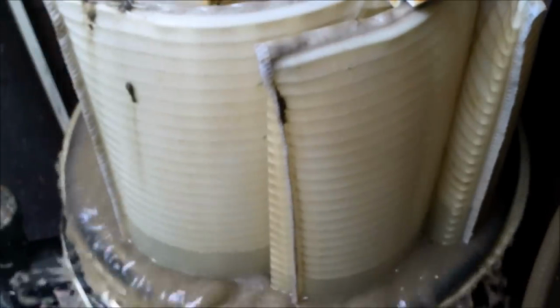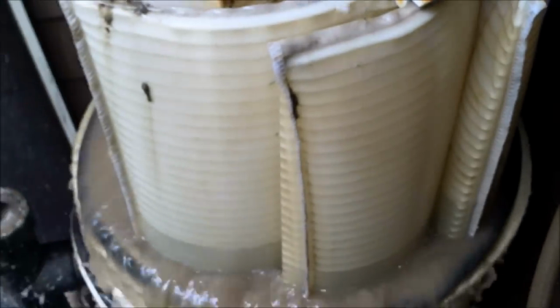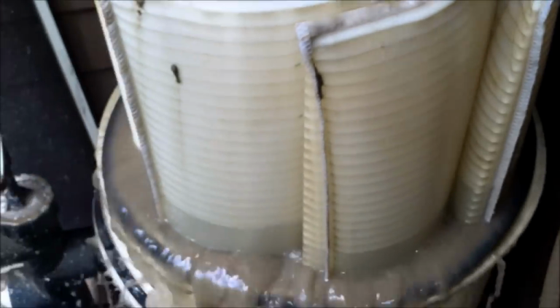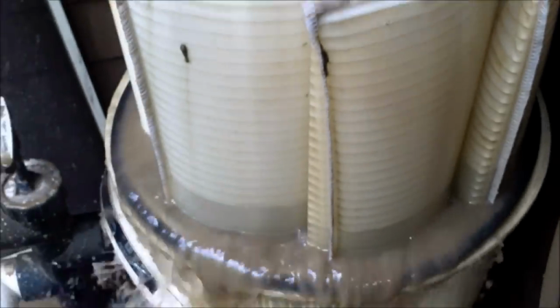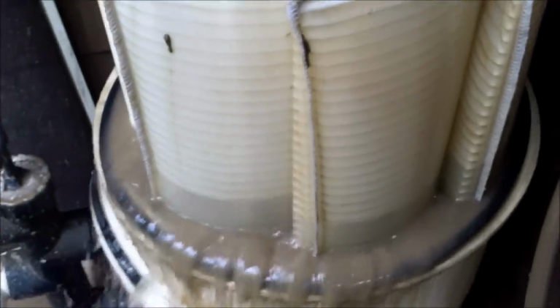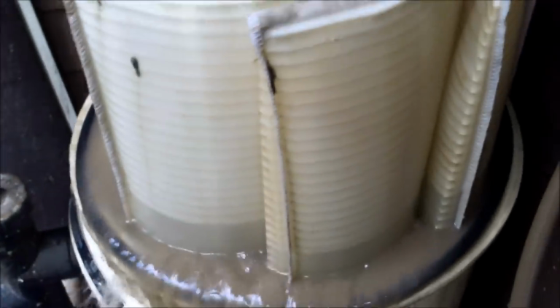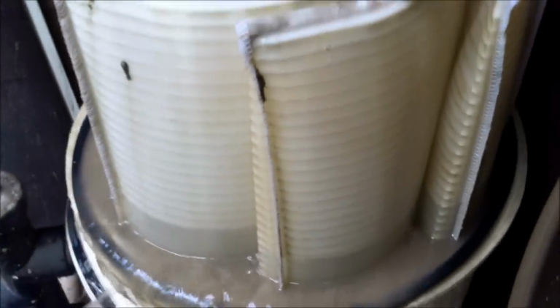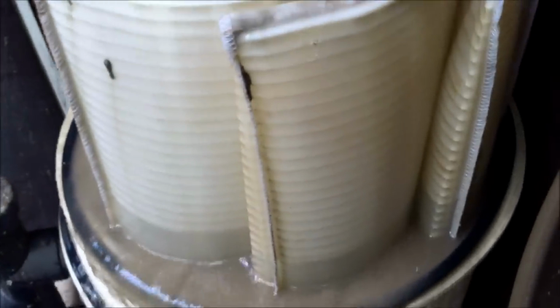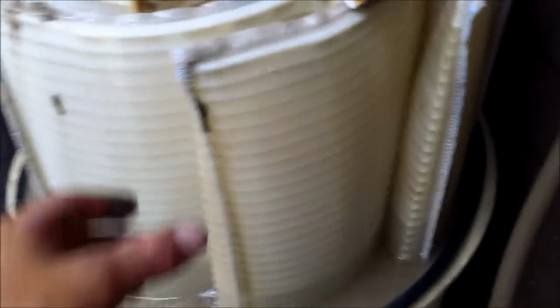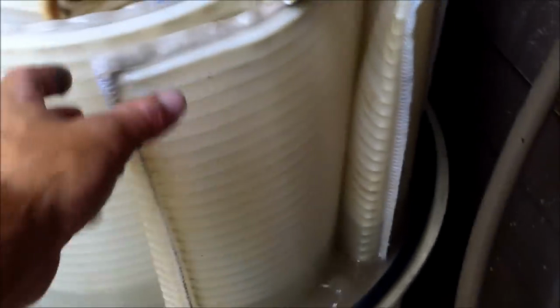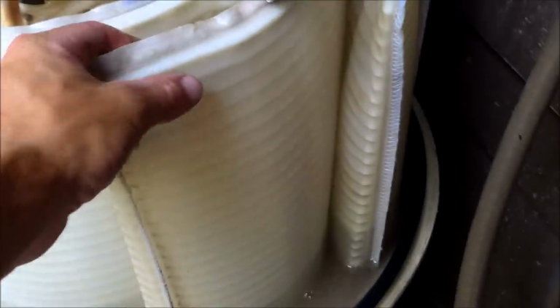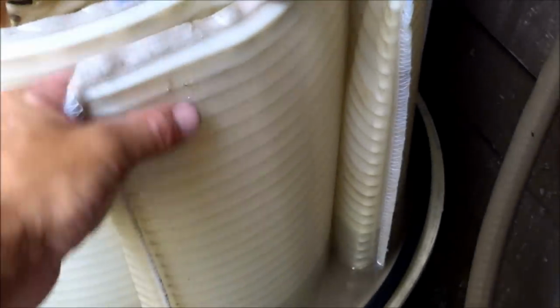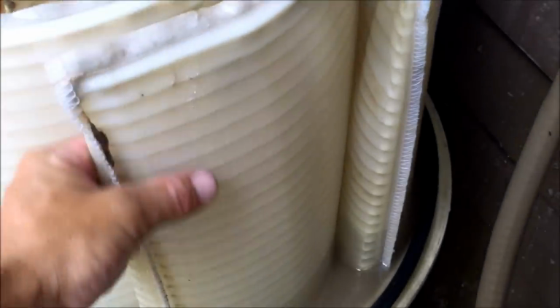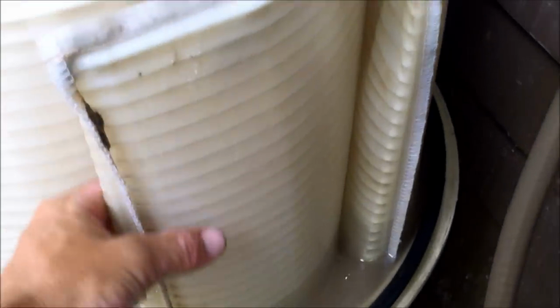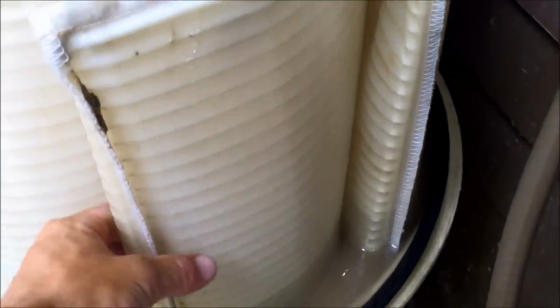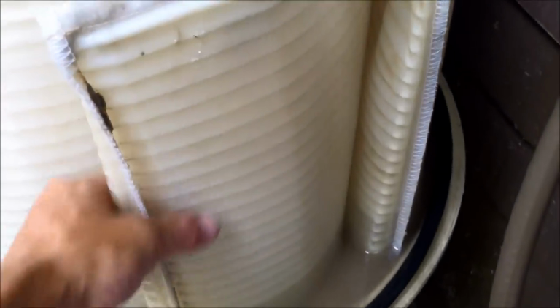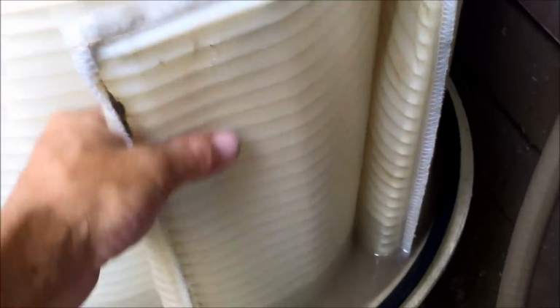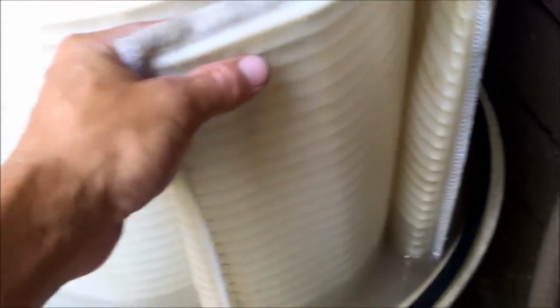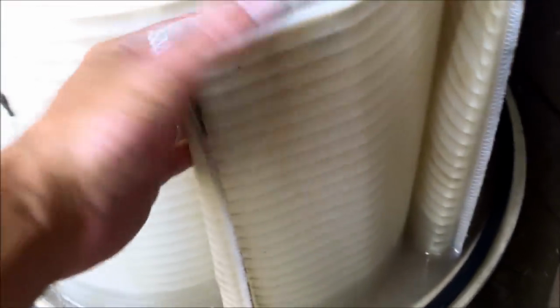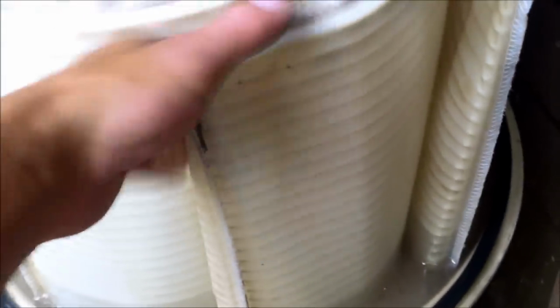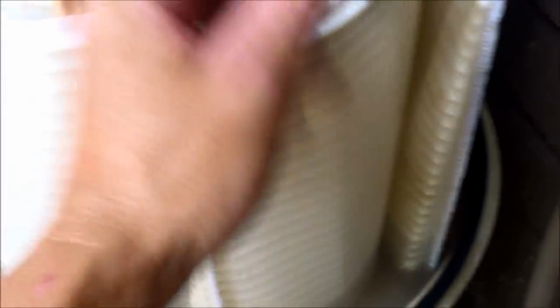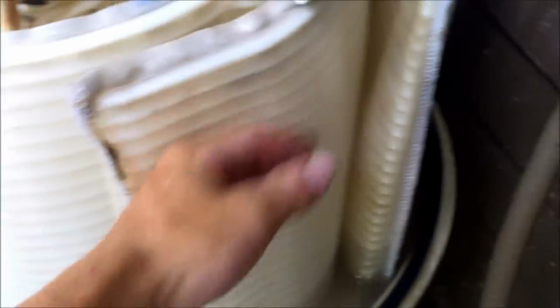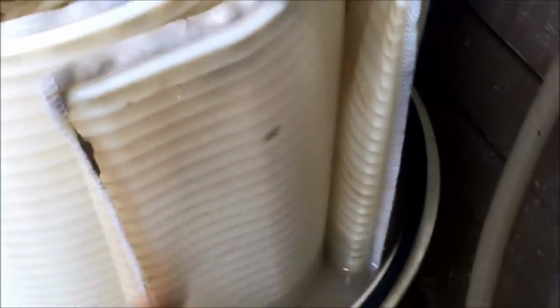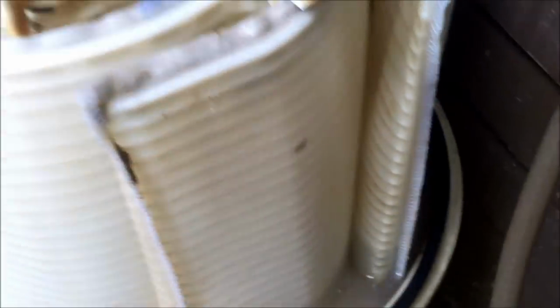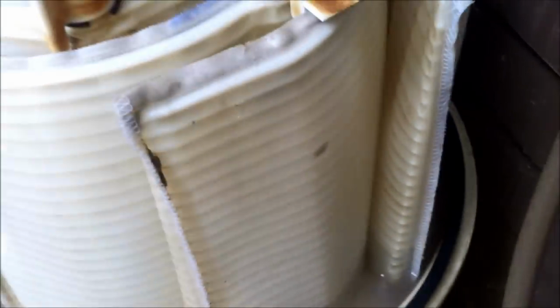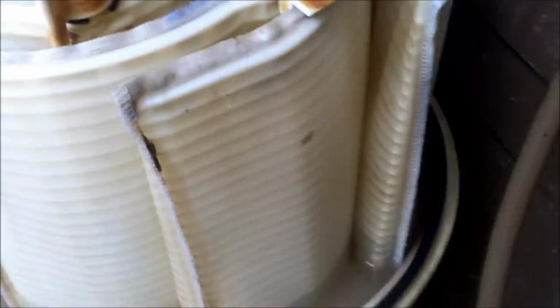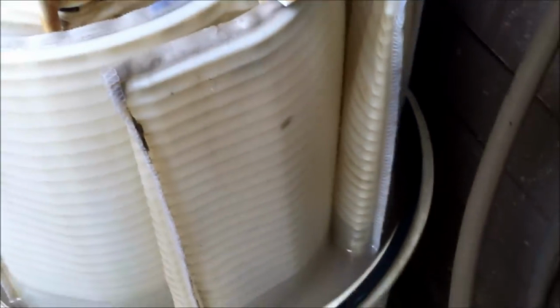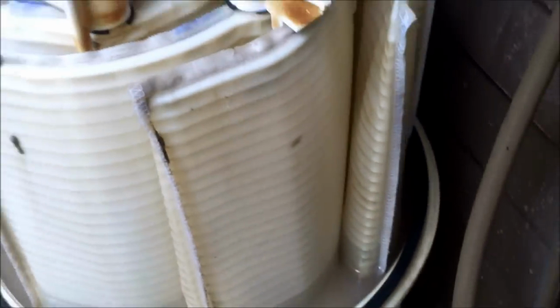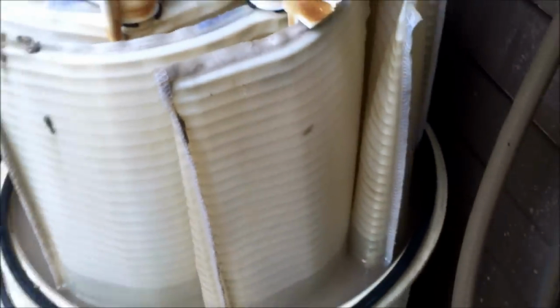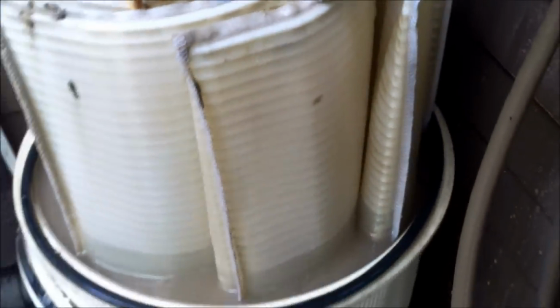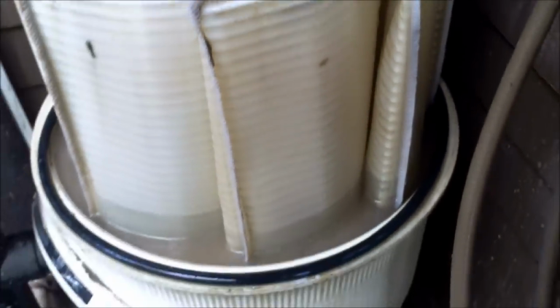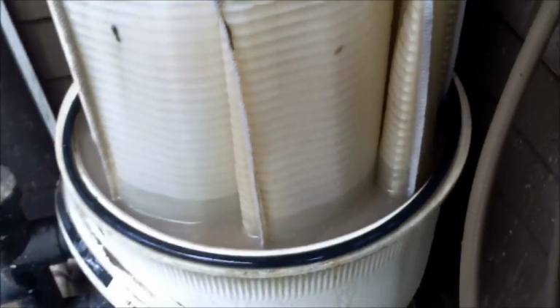Basically what backwashing does is reverse the flow of water, so the water goes inside the grids and pushes everything off on the outside.